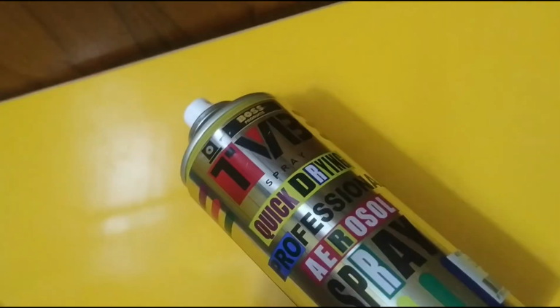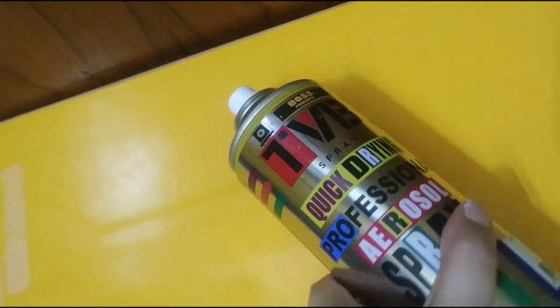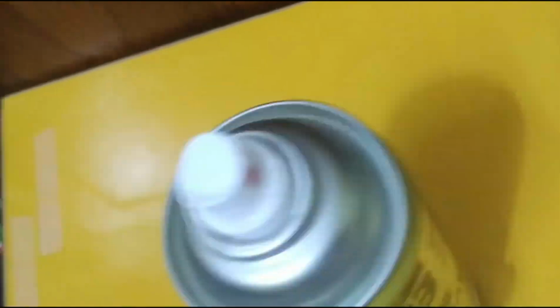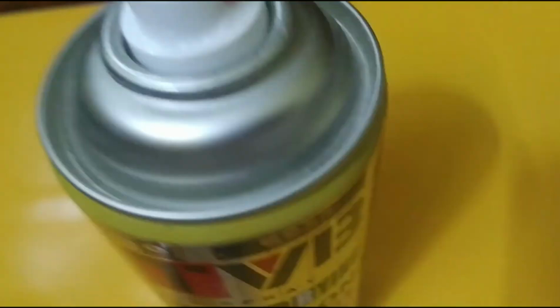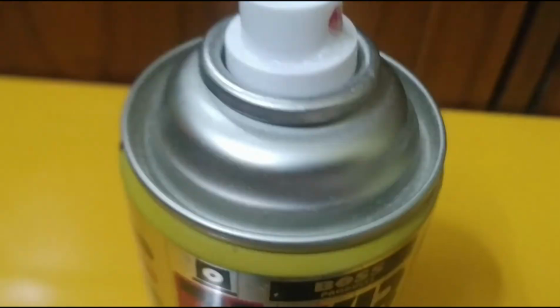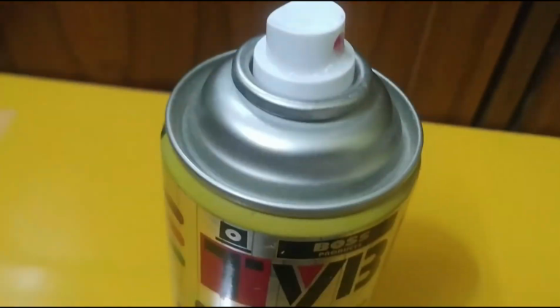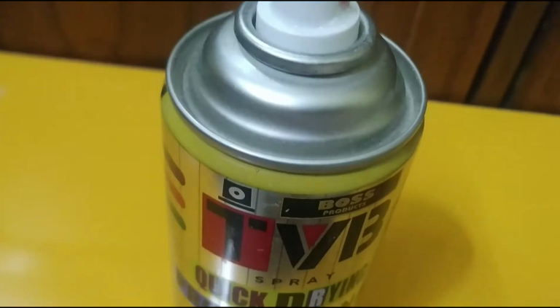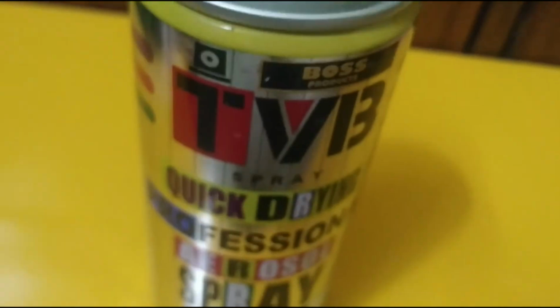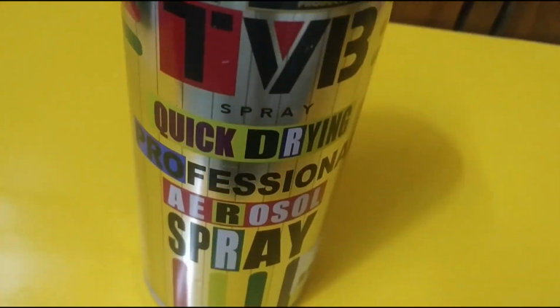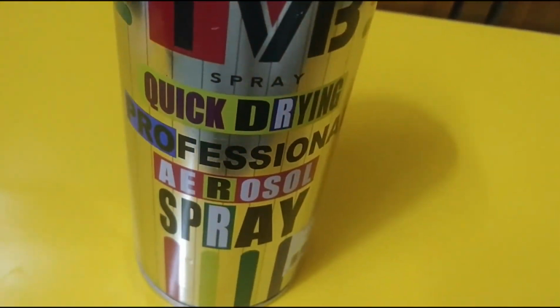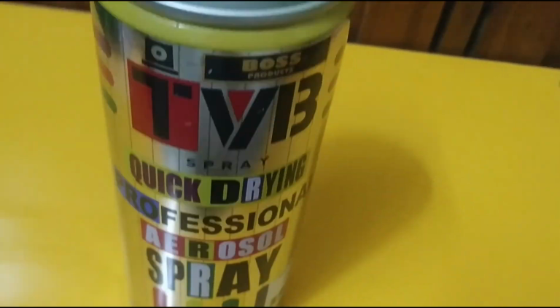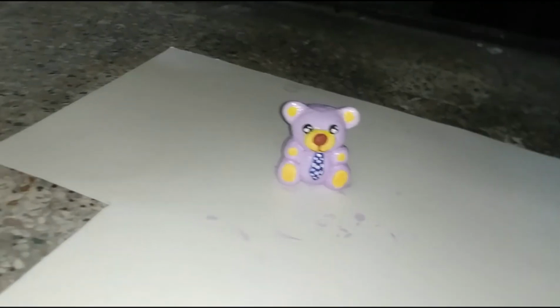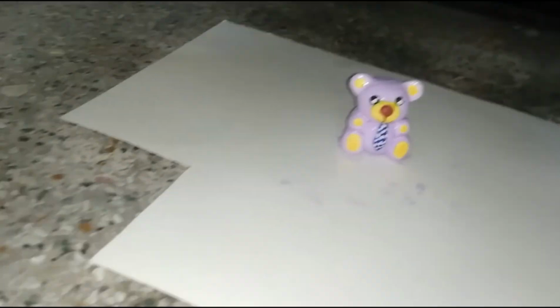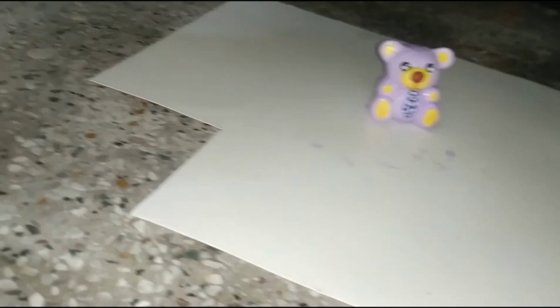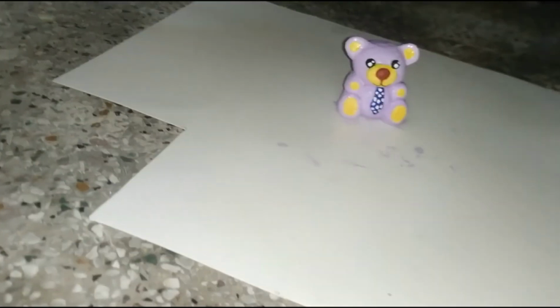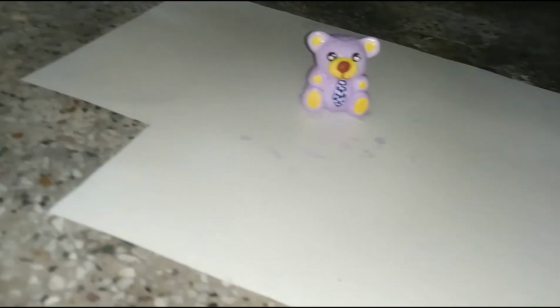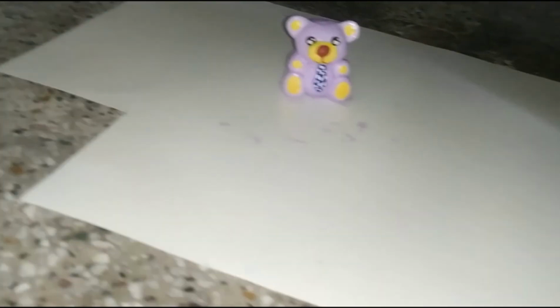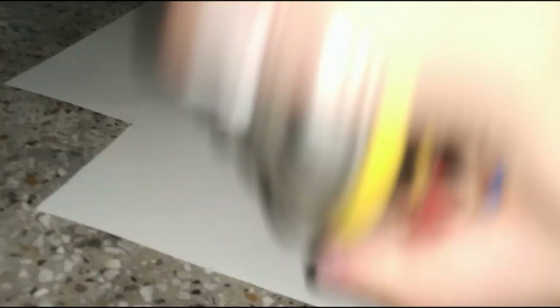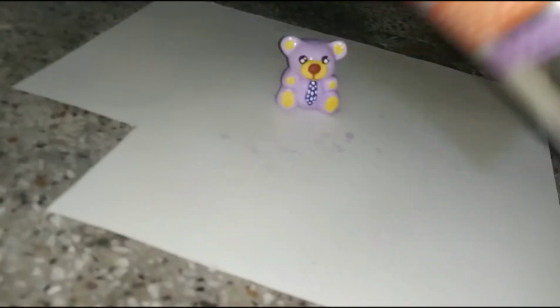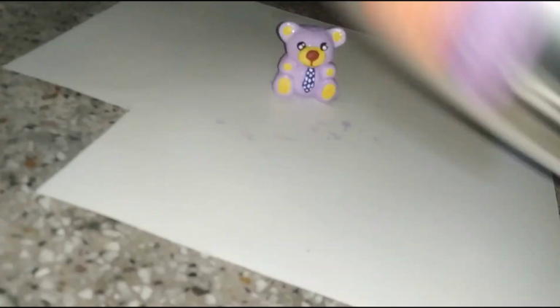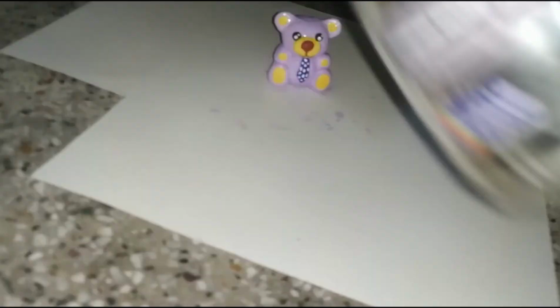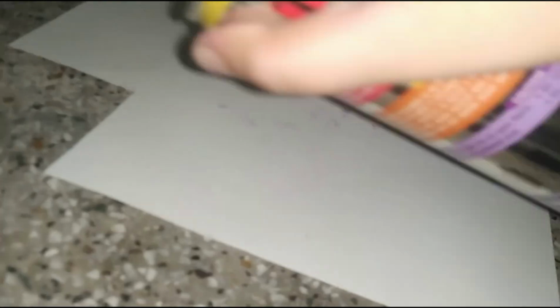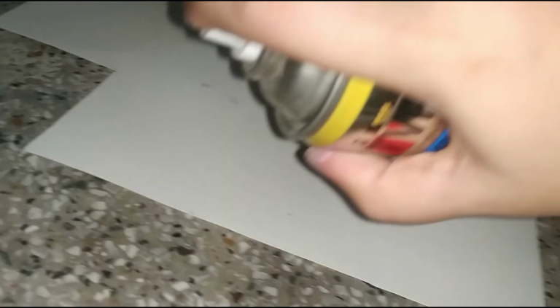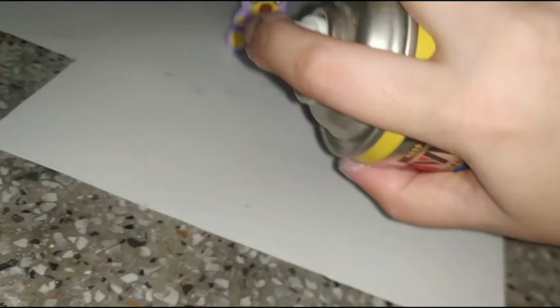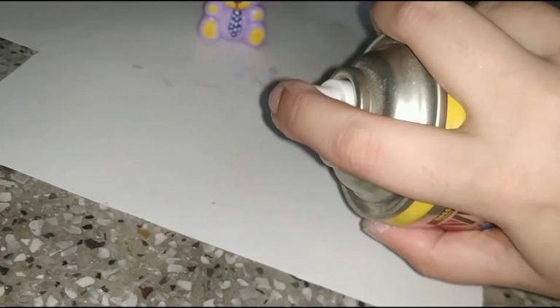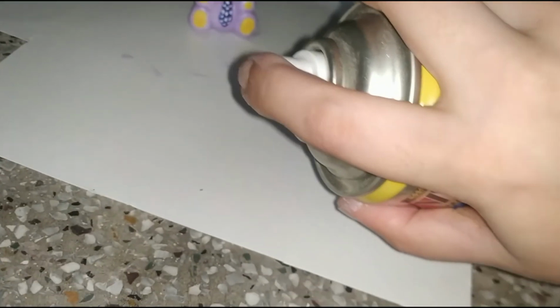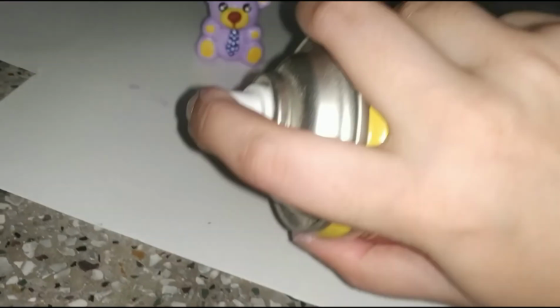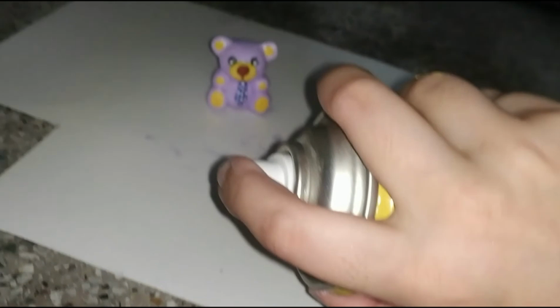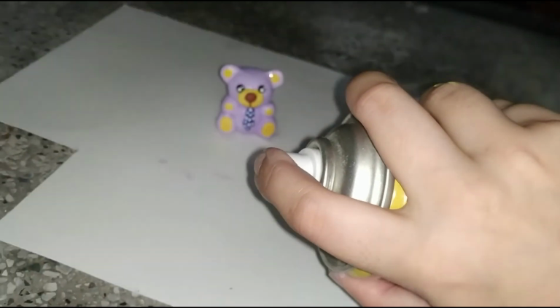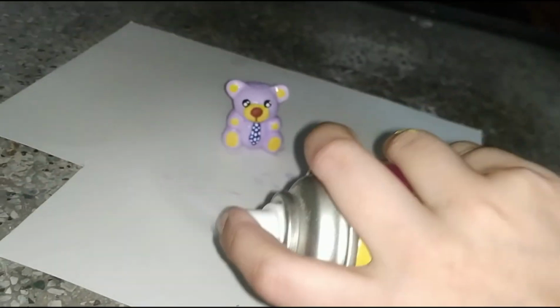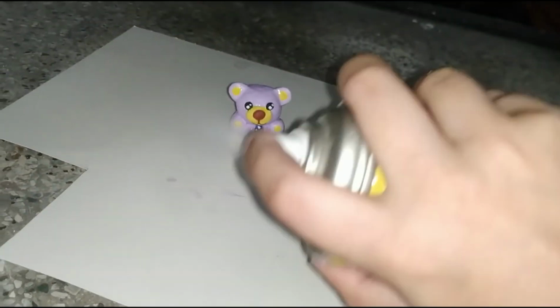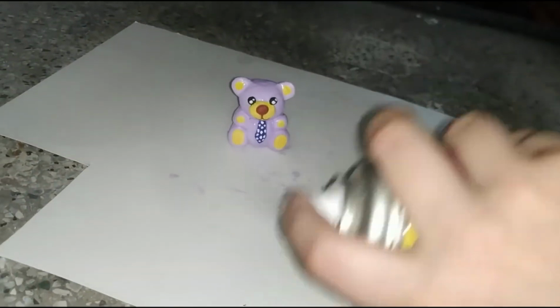Now the paint has dried, so it's time for the transparent lacquer, which will seal all the colors in and give it a glaze.